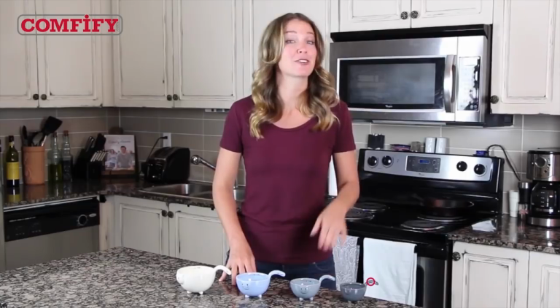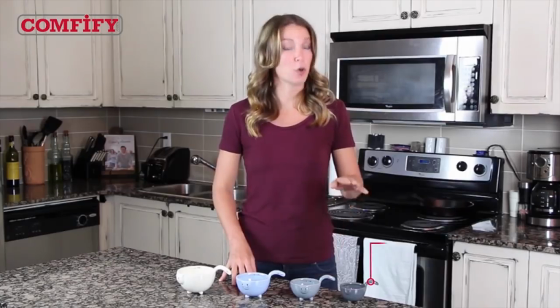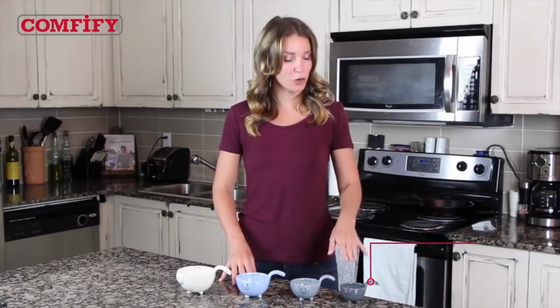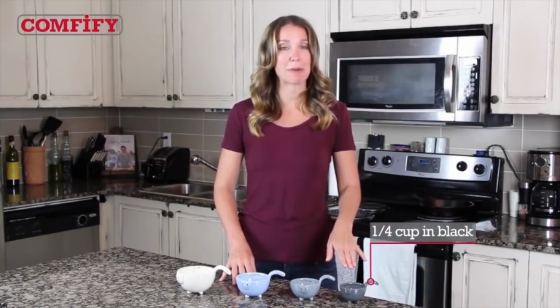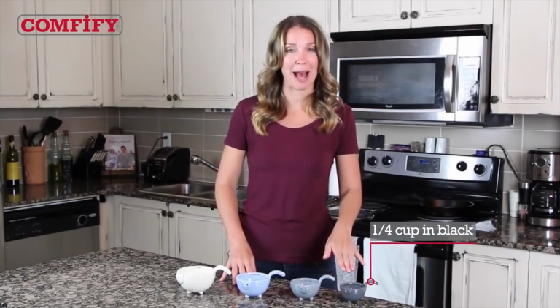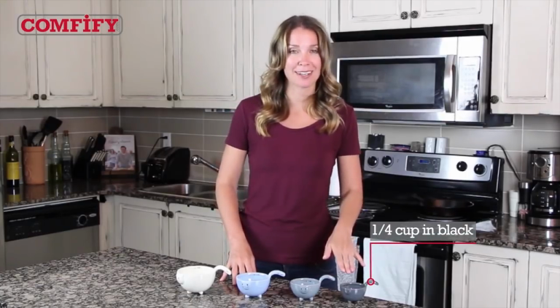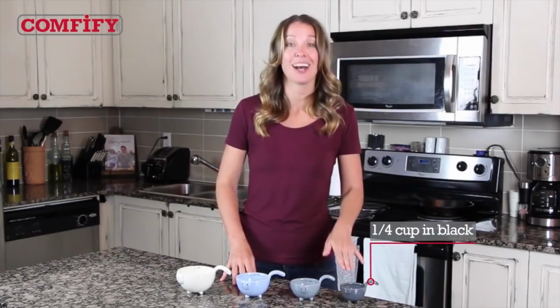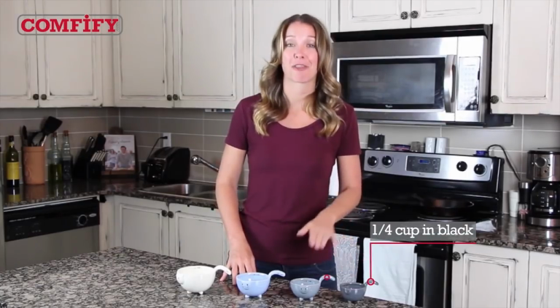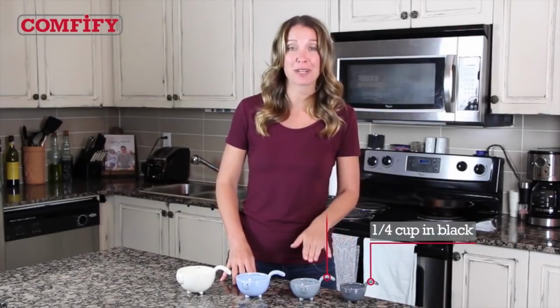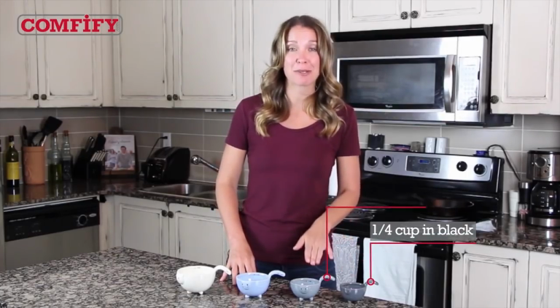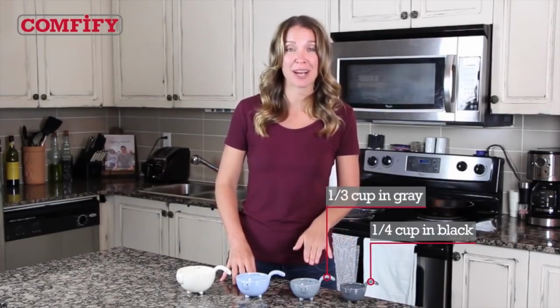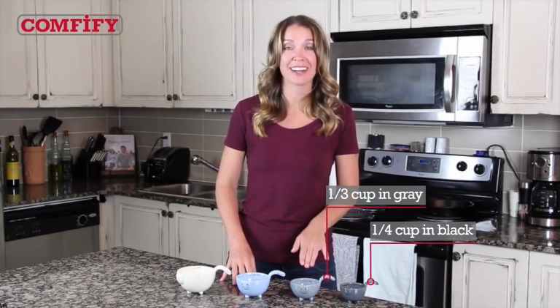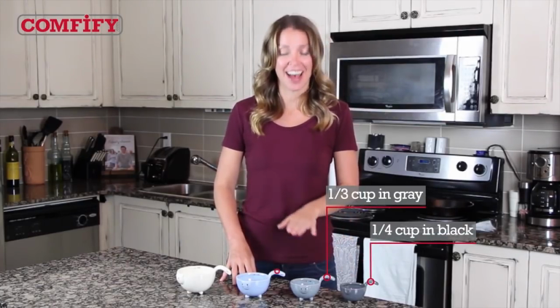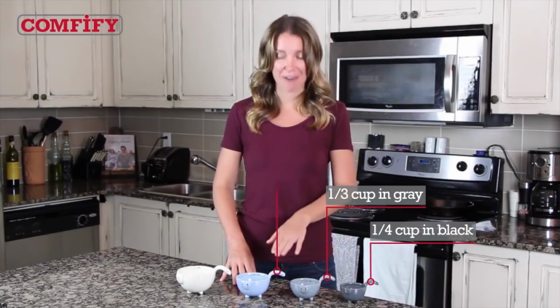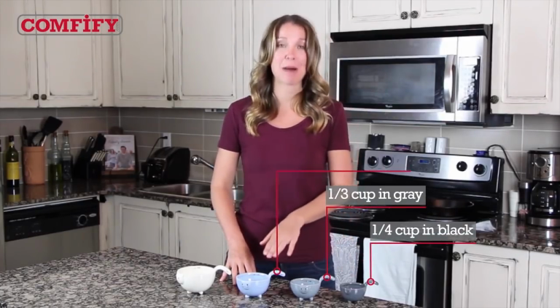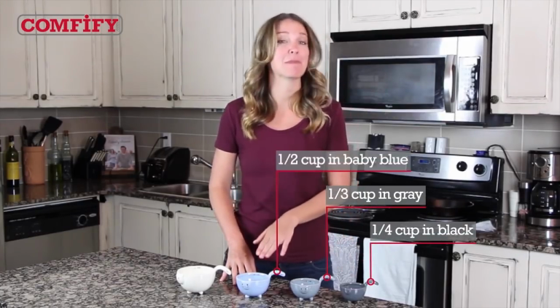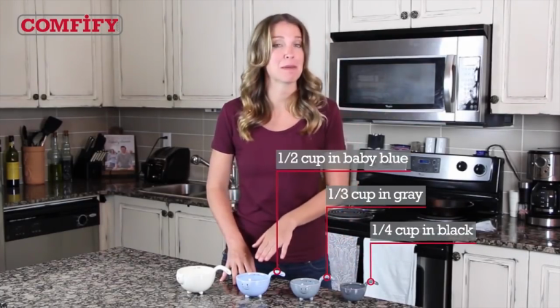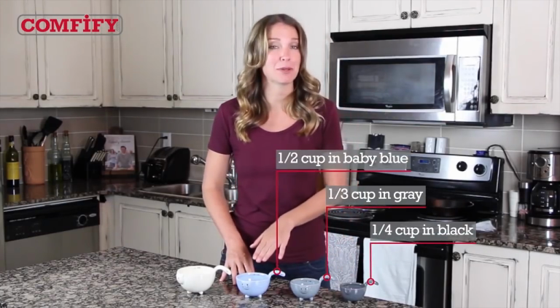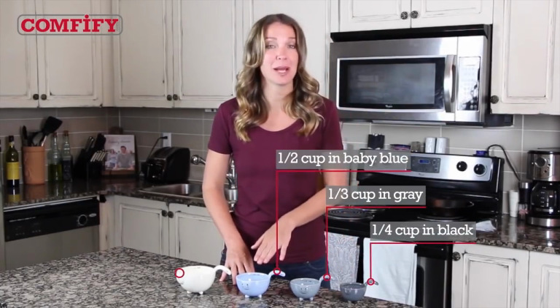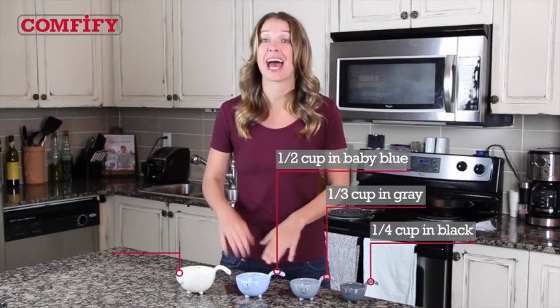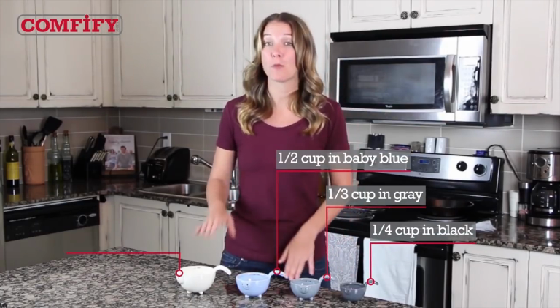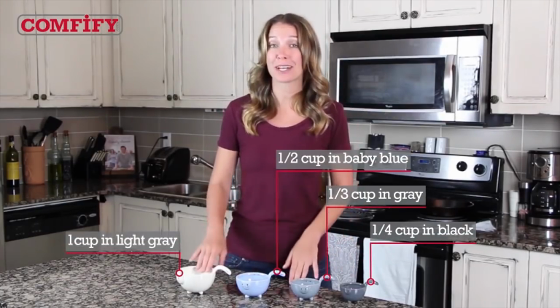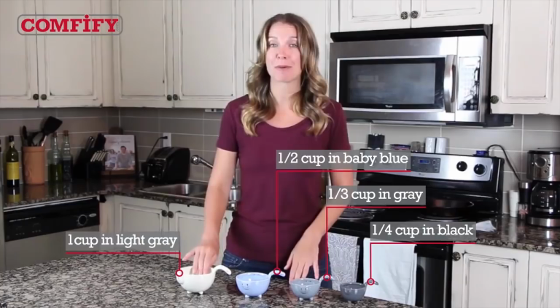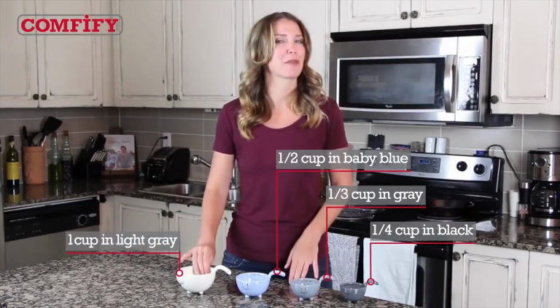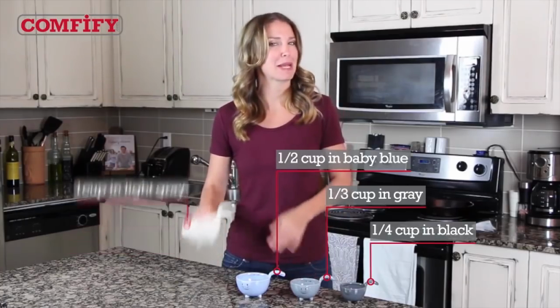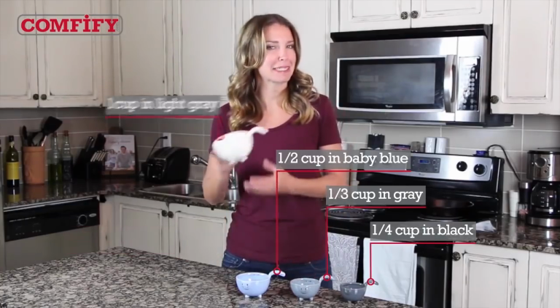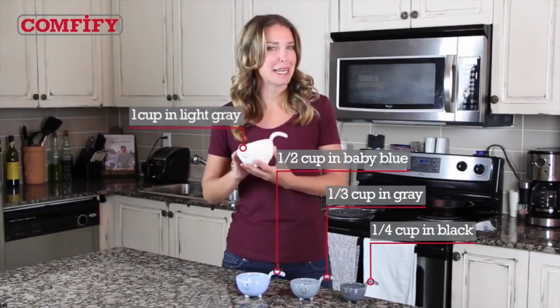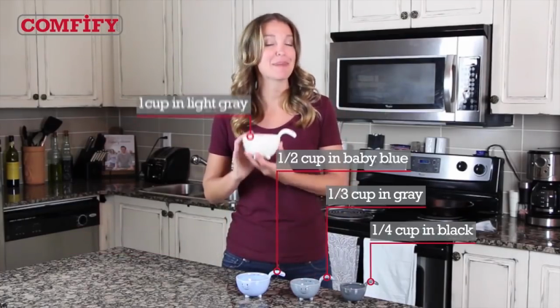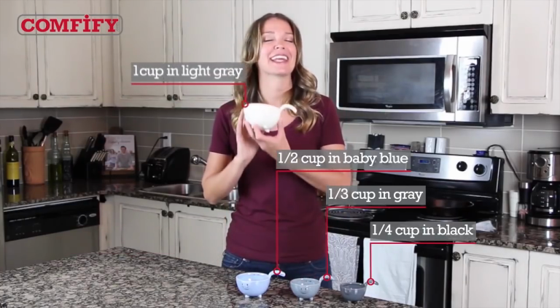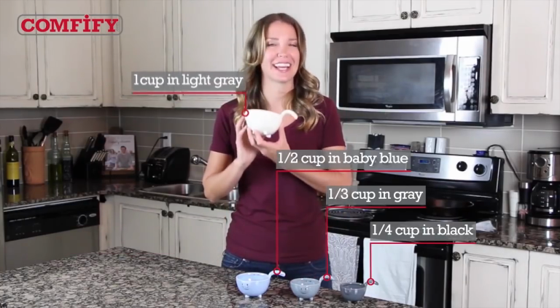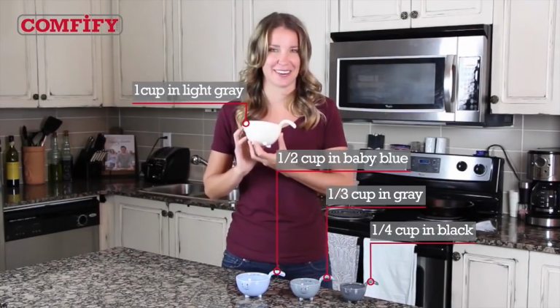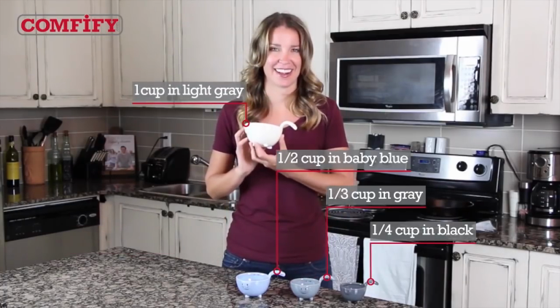There's the quarter cup in black, a third cup in gray, a half cup in baby blue, and one cup — the biggest kitty — in light gray.